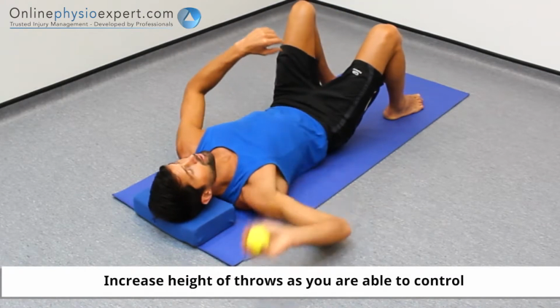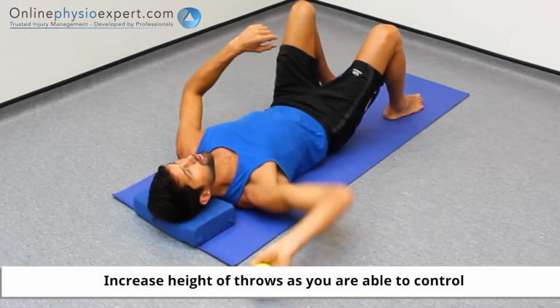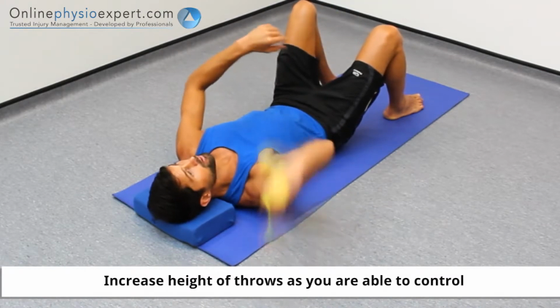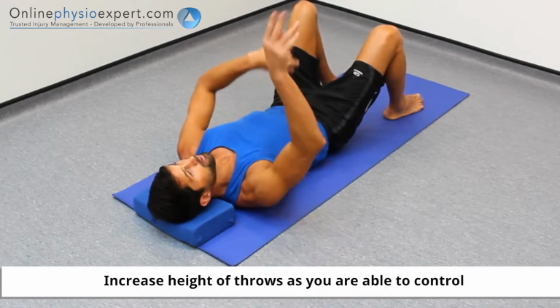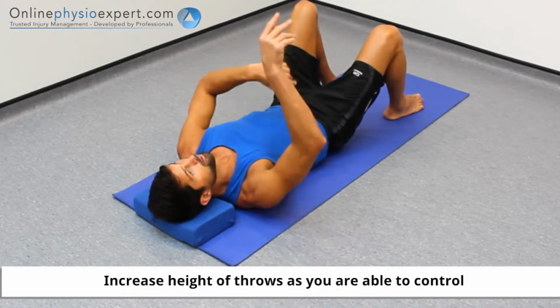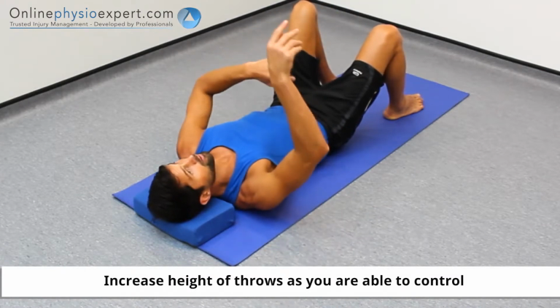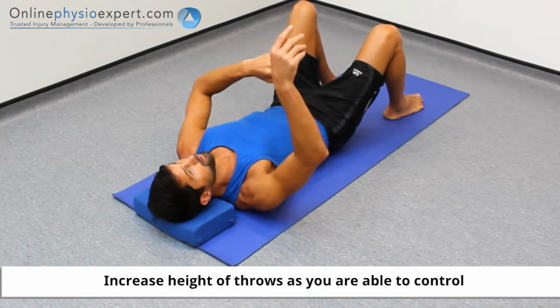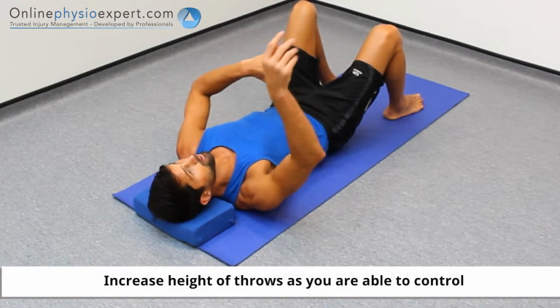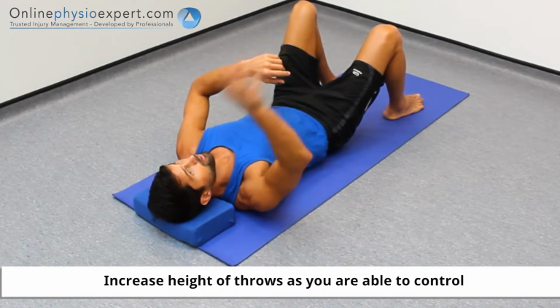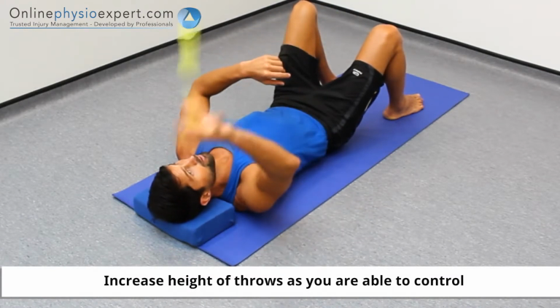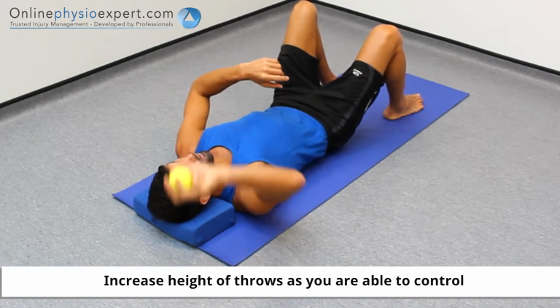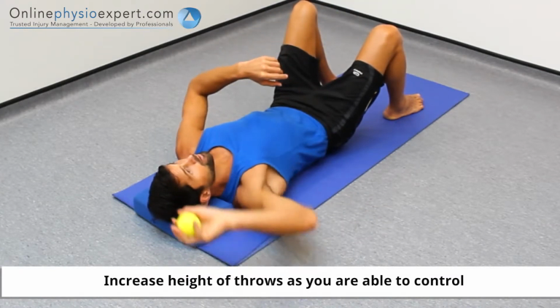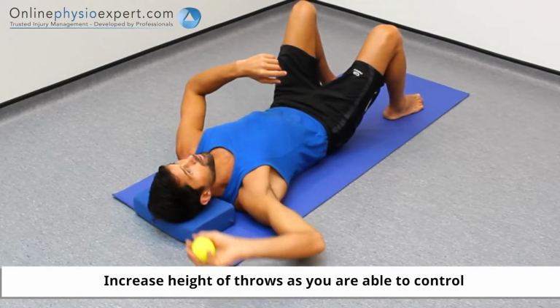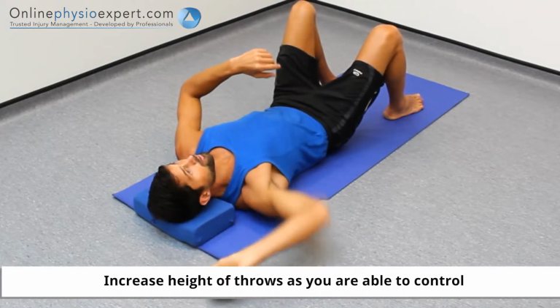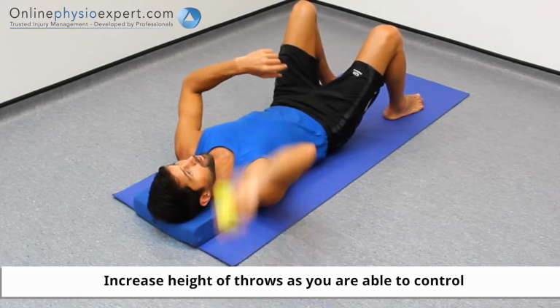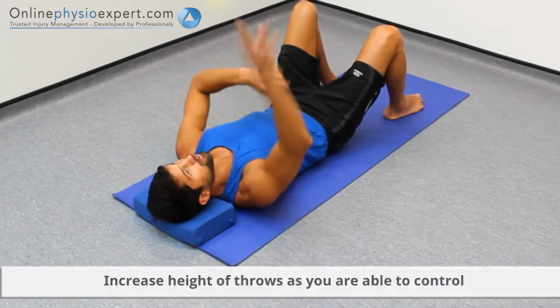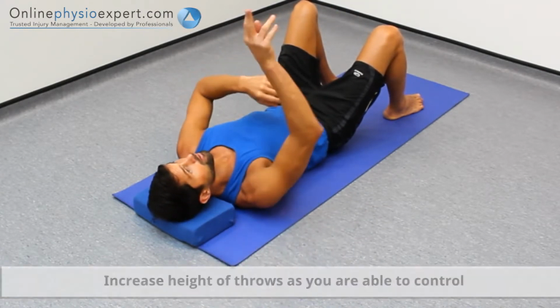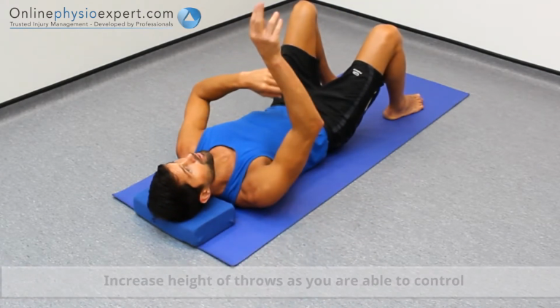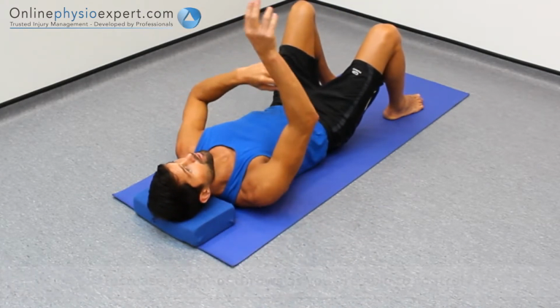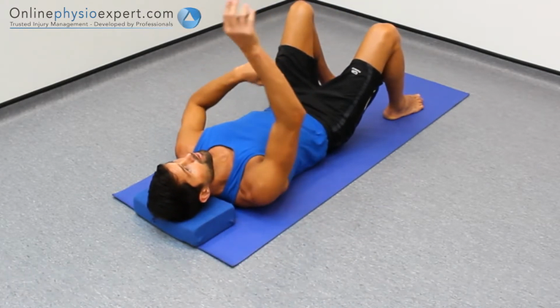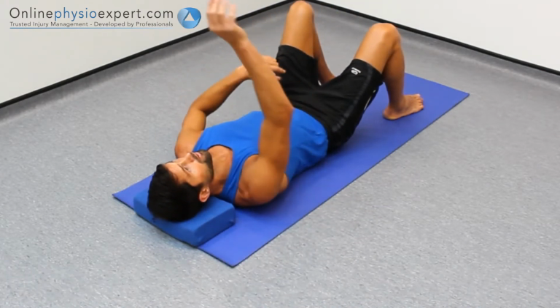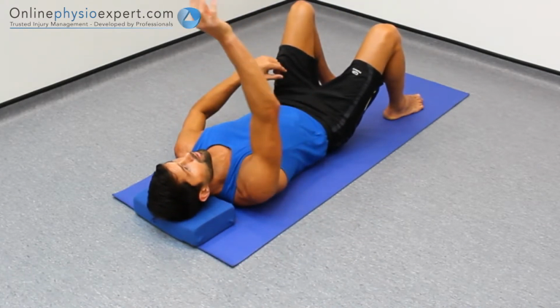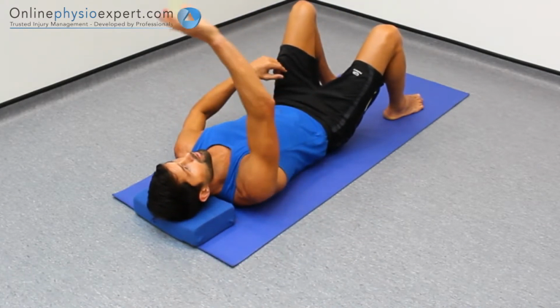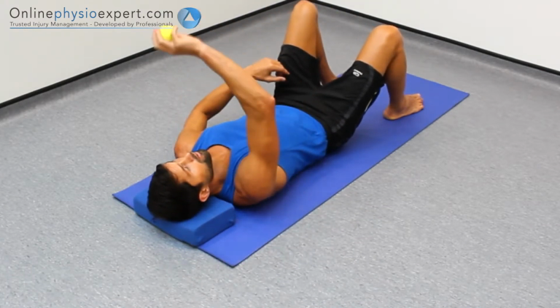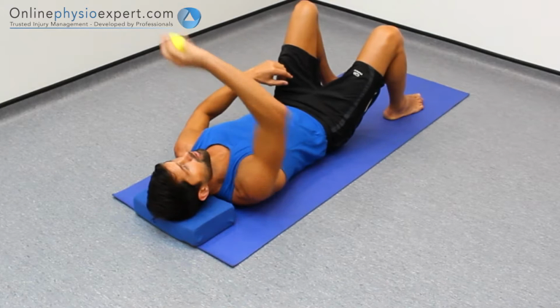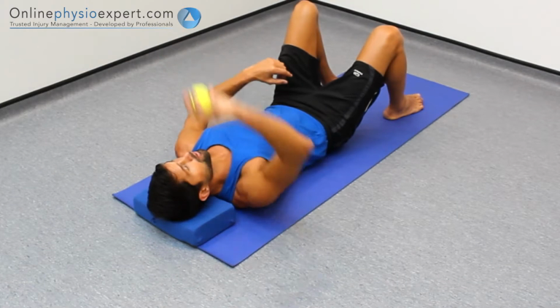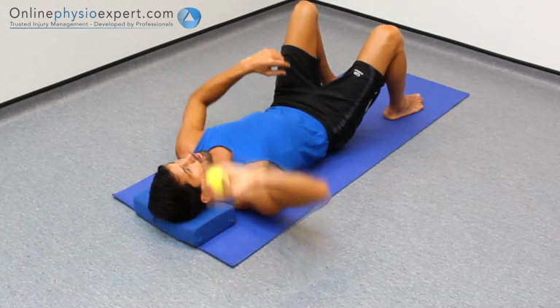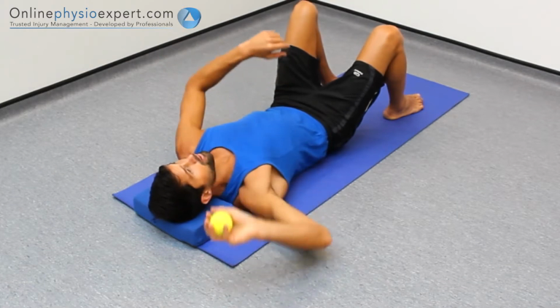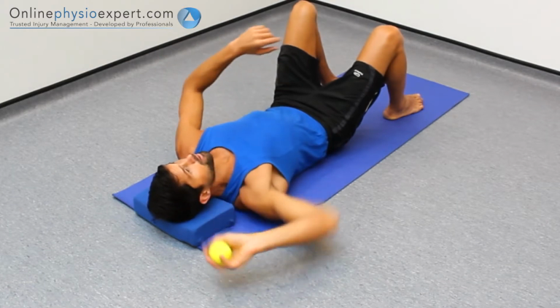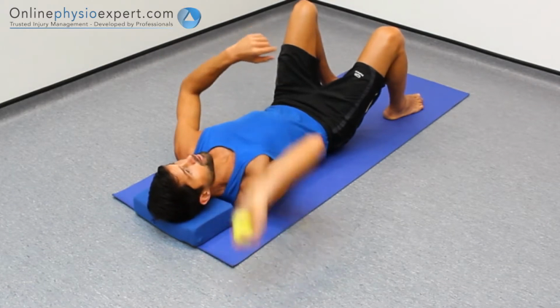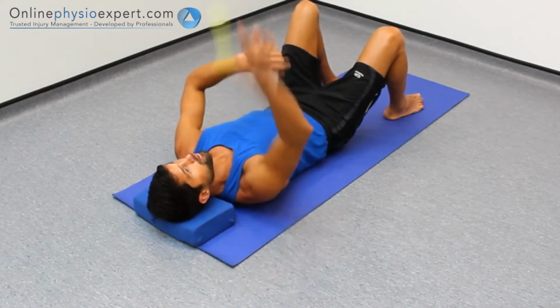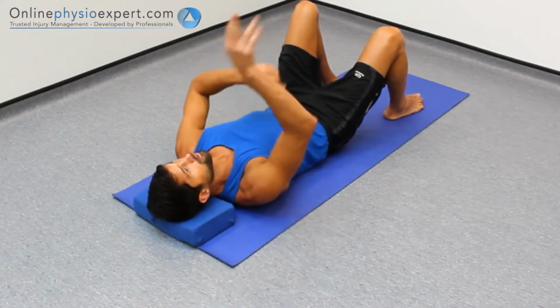This exercise aims to improve the stability of your shoulder joint when performing rotational movements.